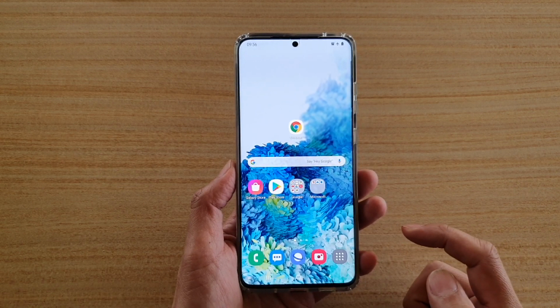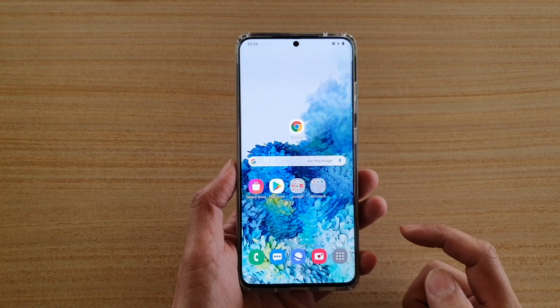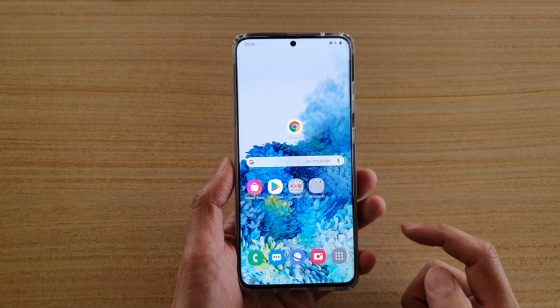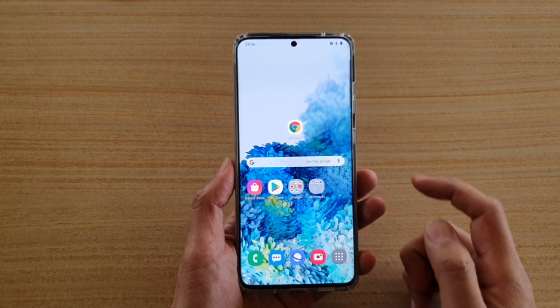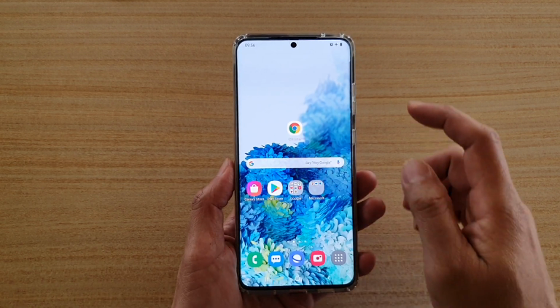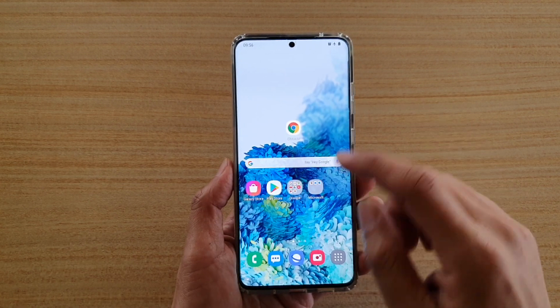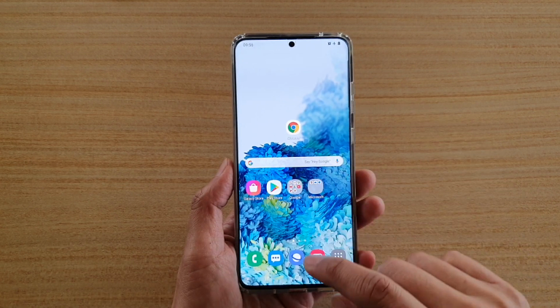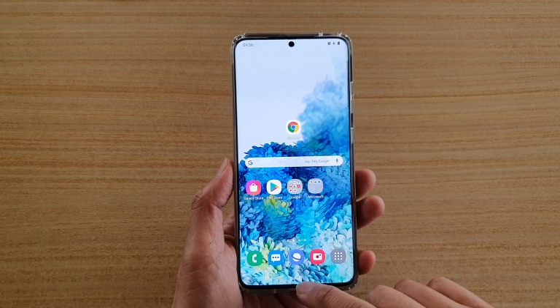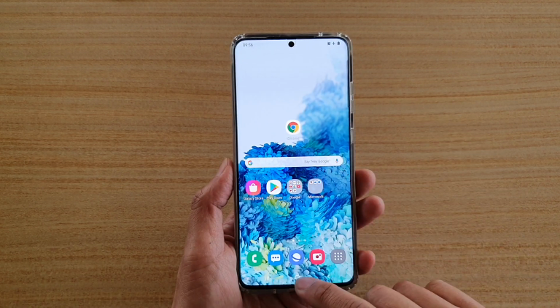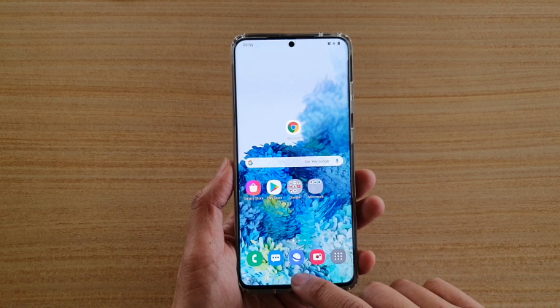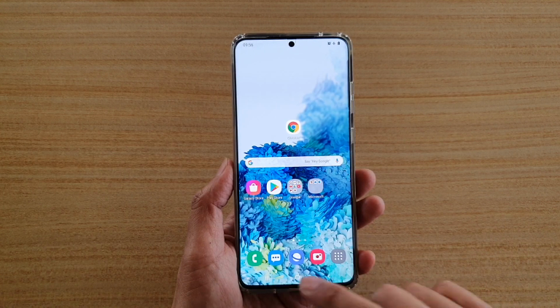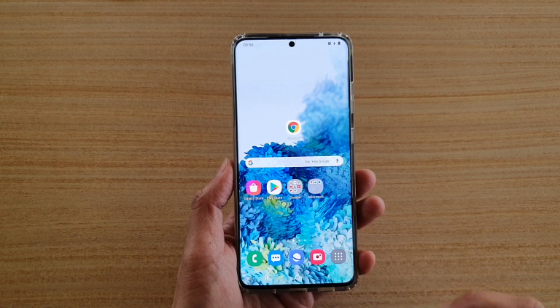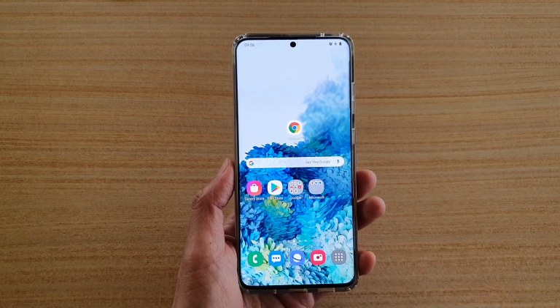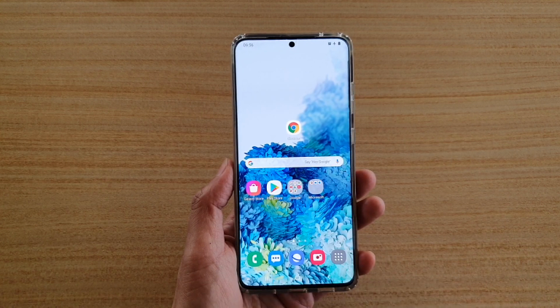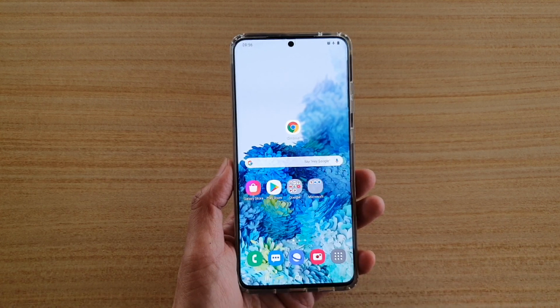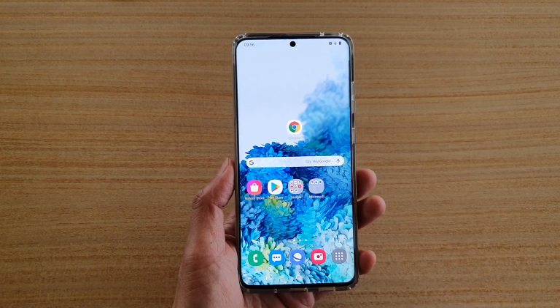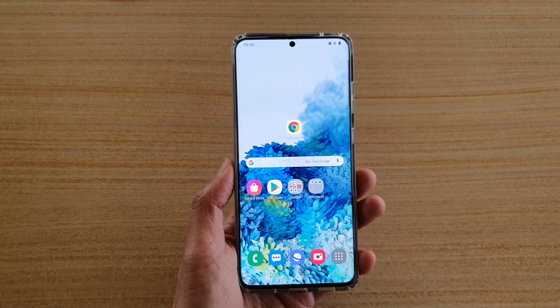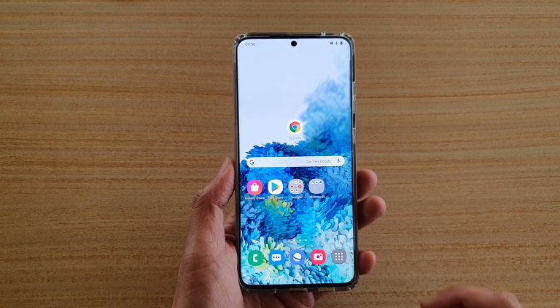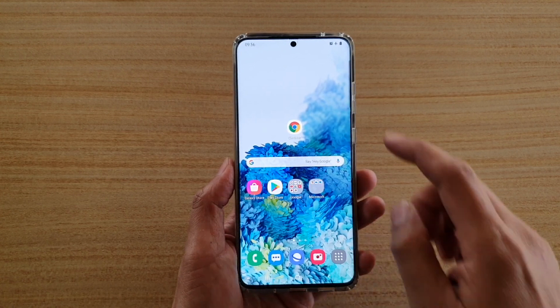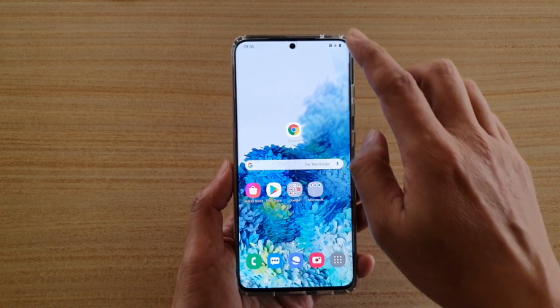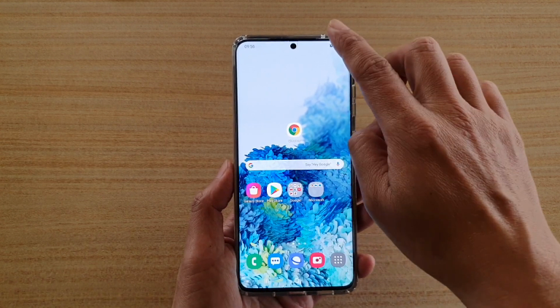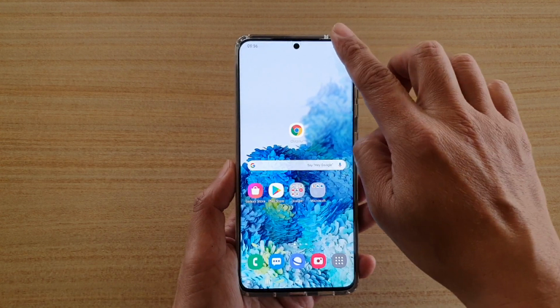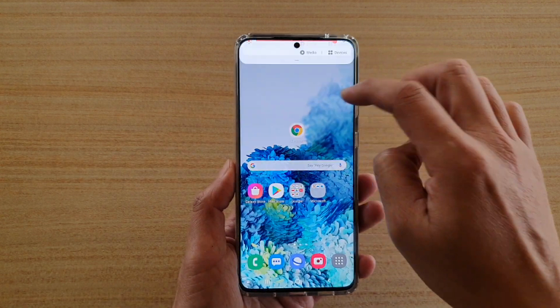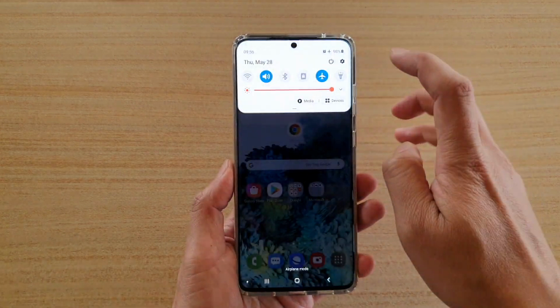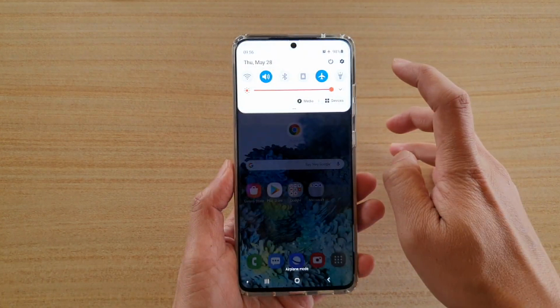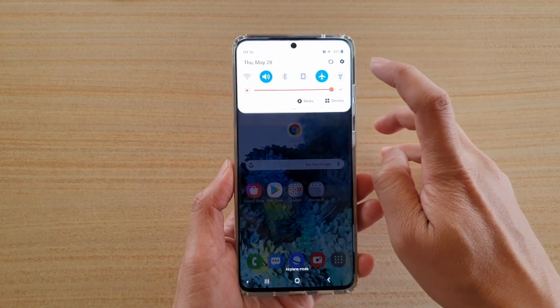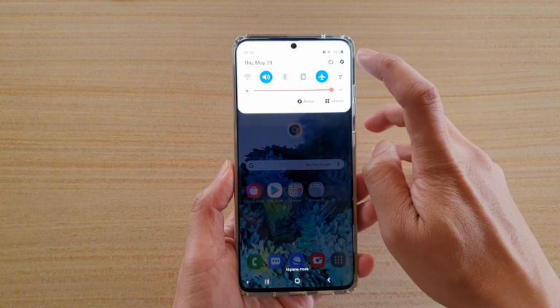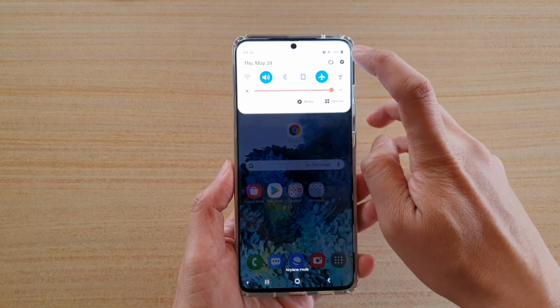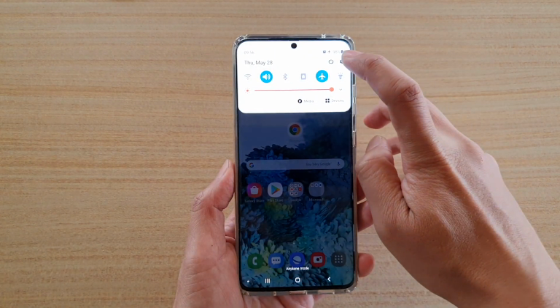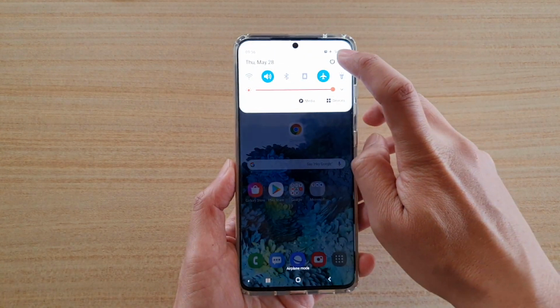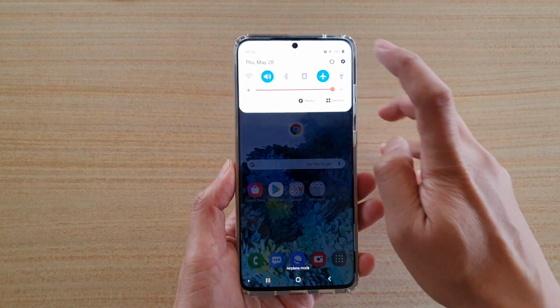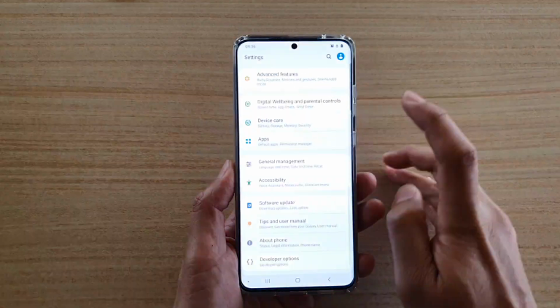Now first, go back to your home screen by tapping on the home key, then swipe down at the top and tap on the settings icon.